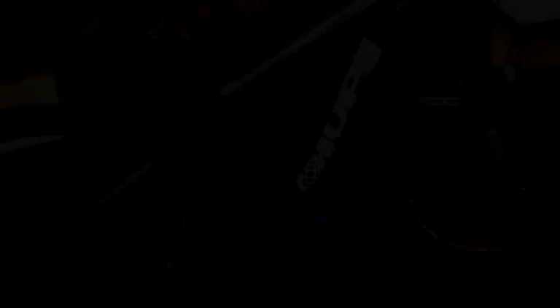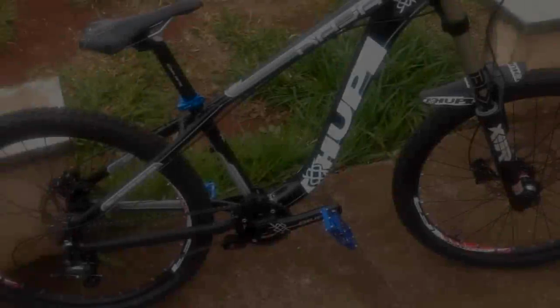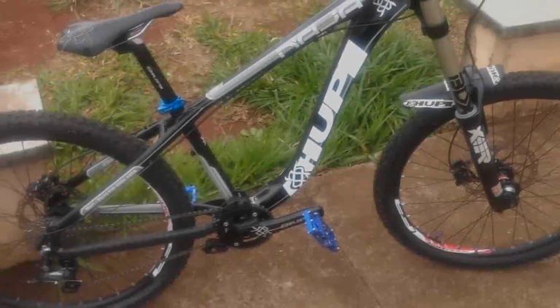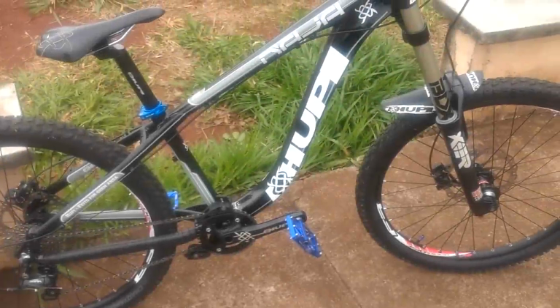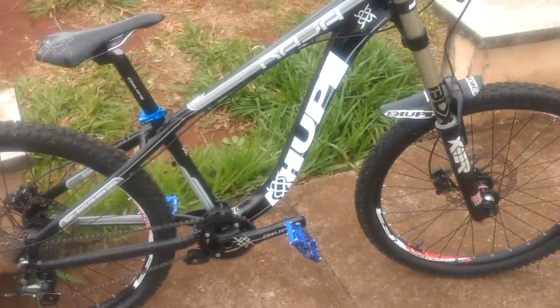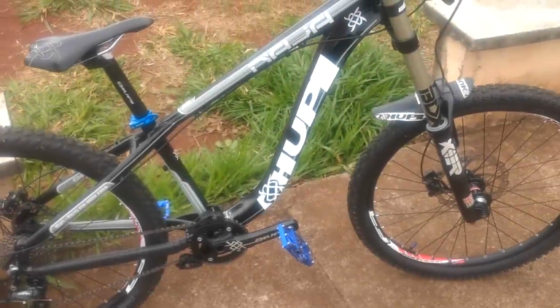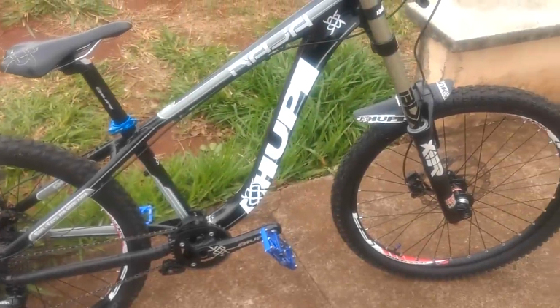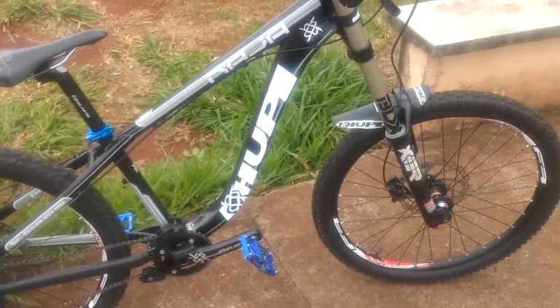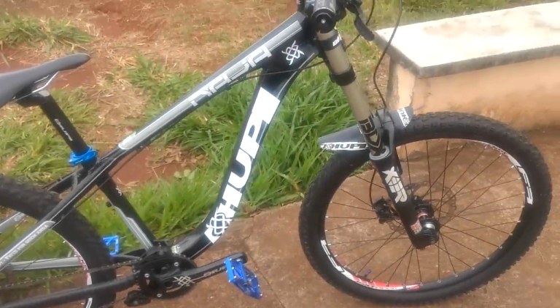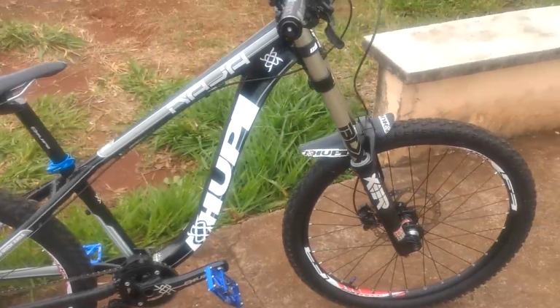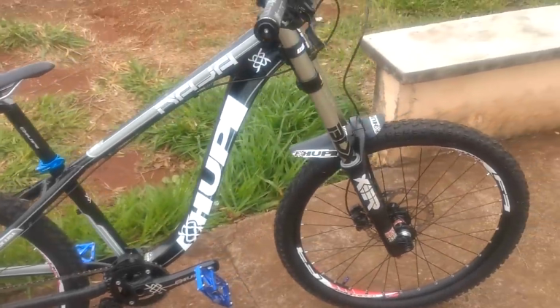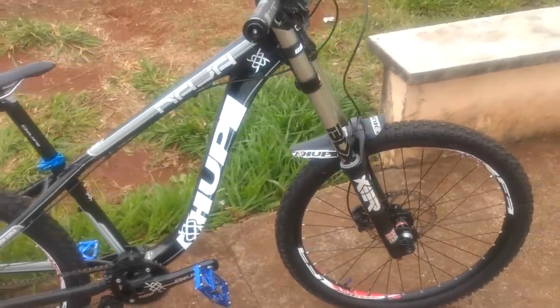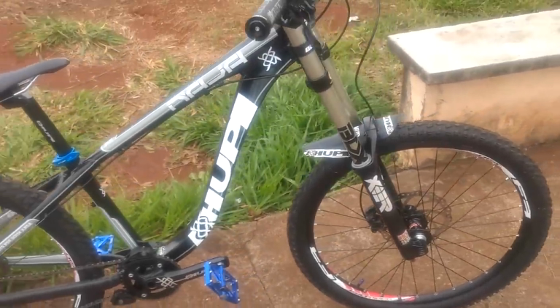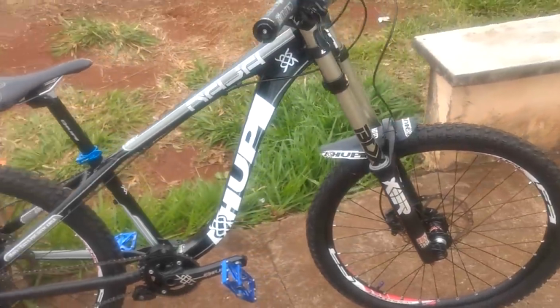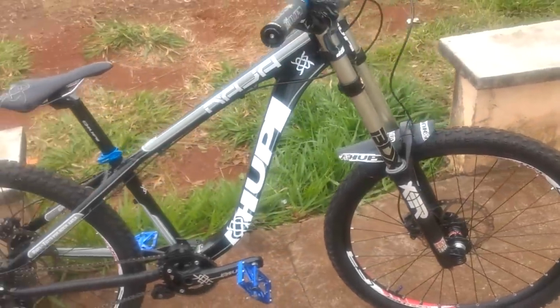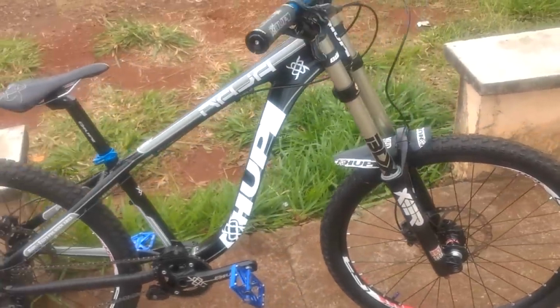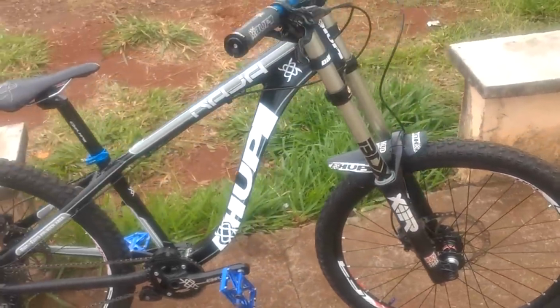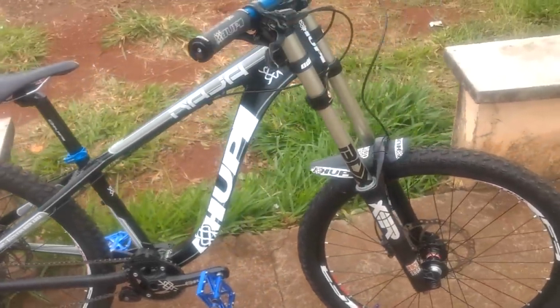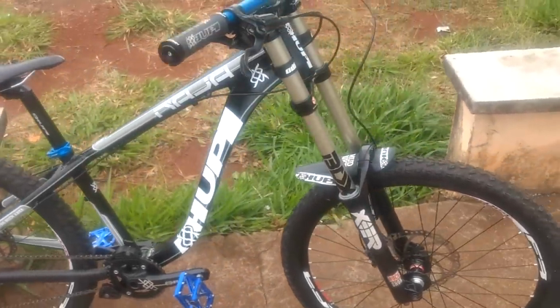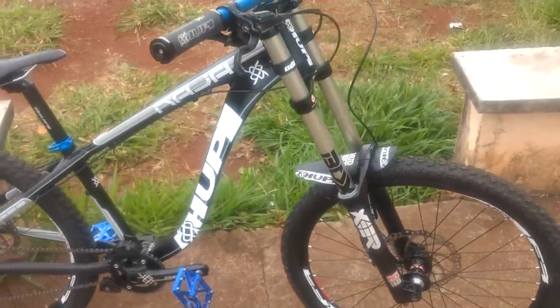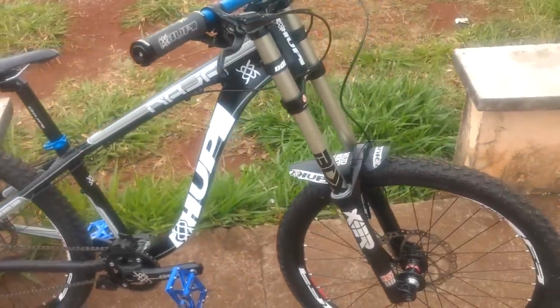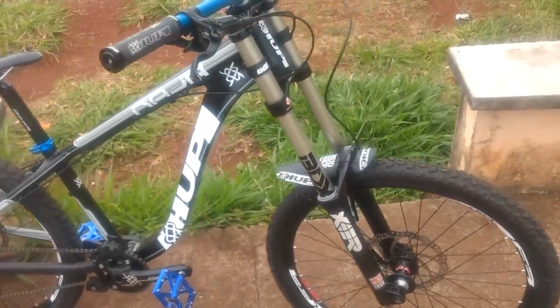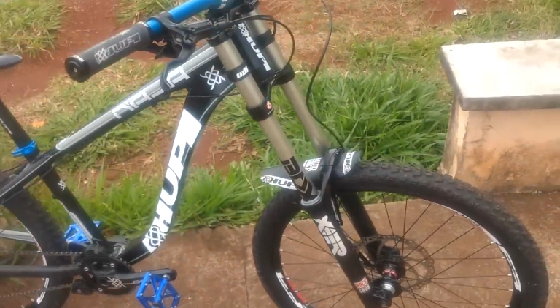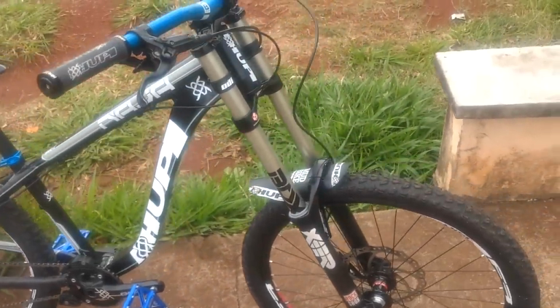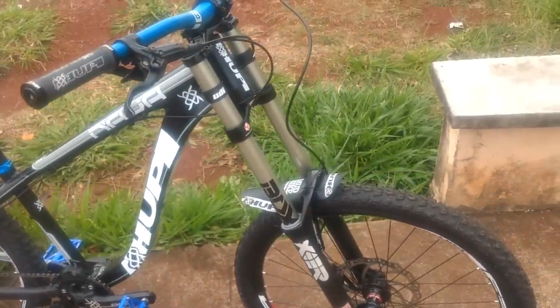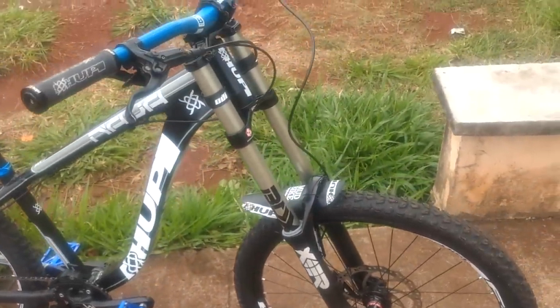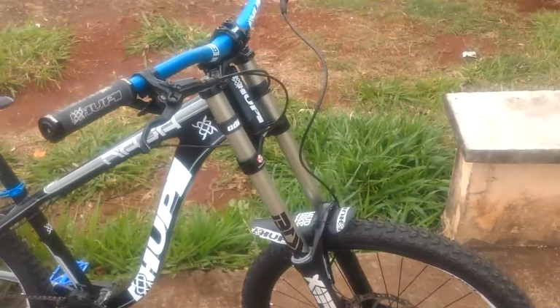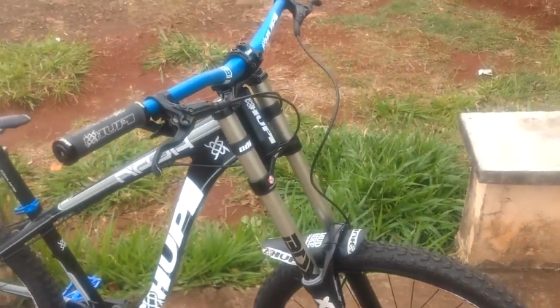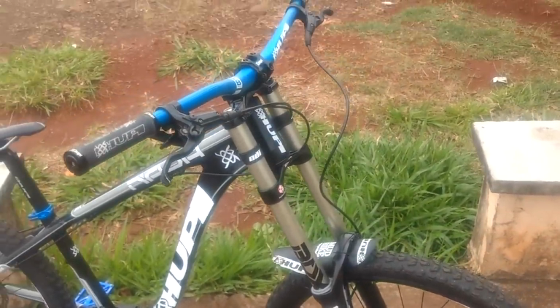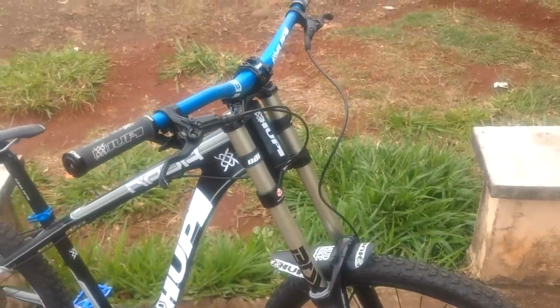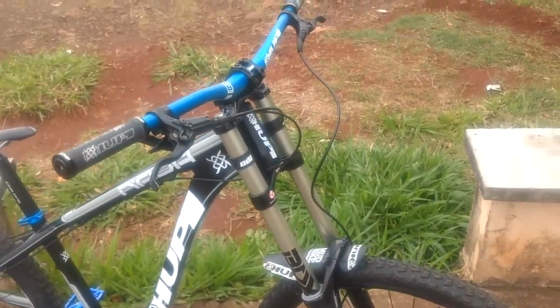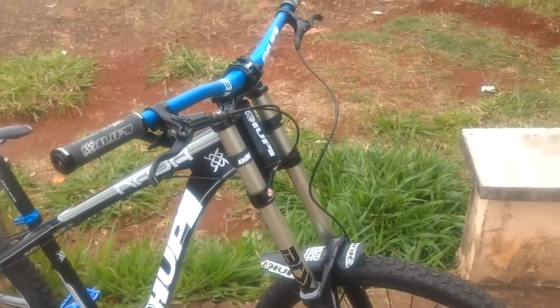Hi guys, today I'm bringing you the bike check from NAJA 2019 — let's see how they look.